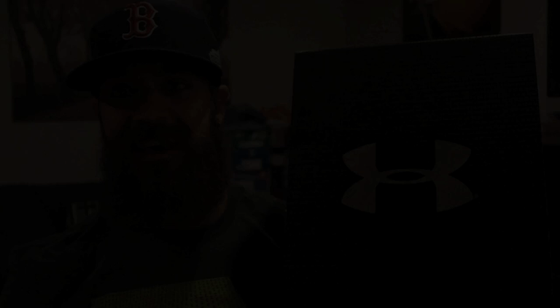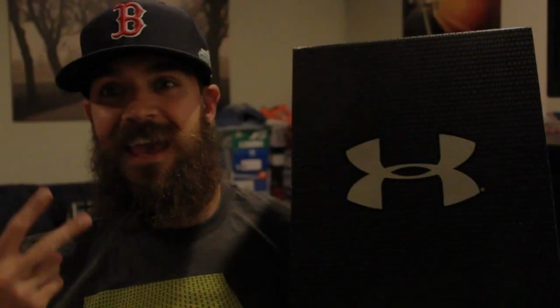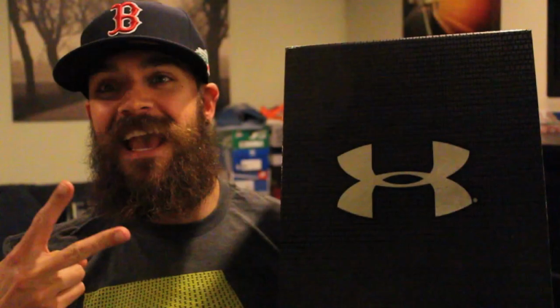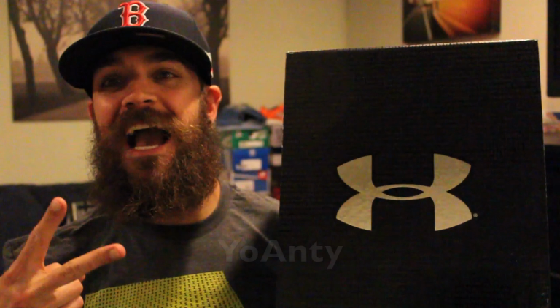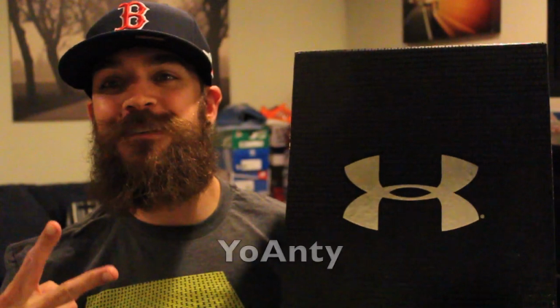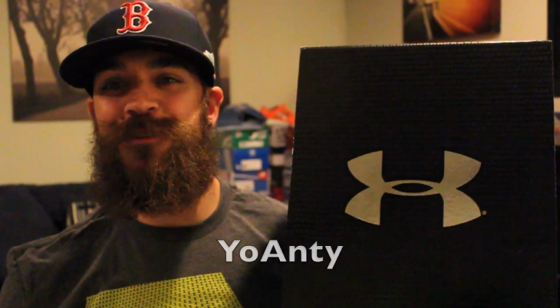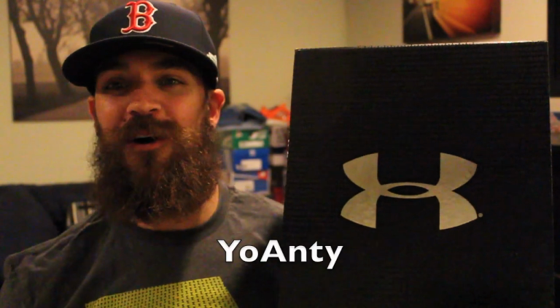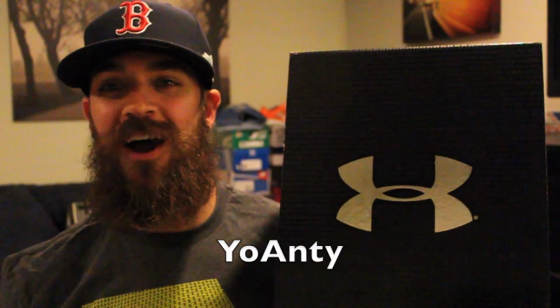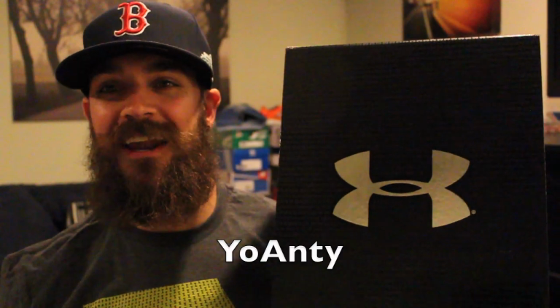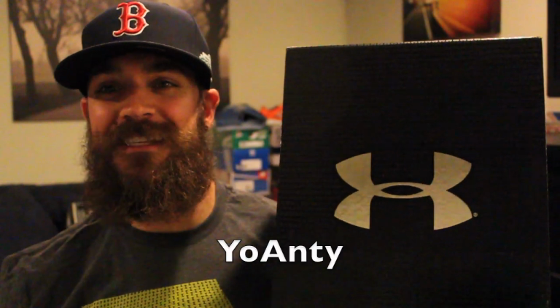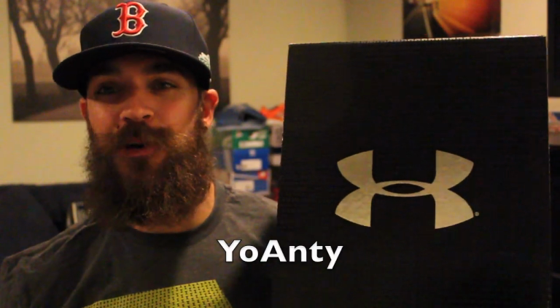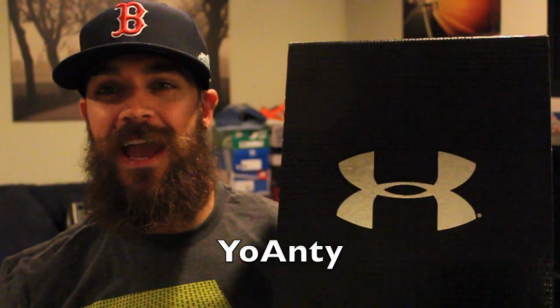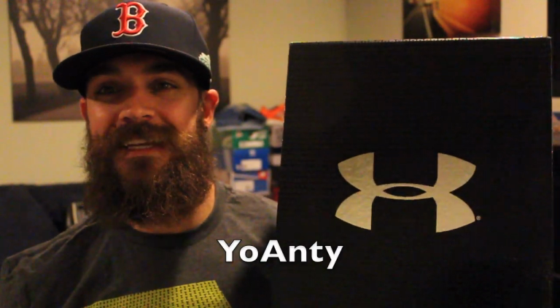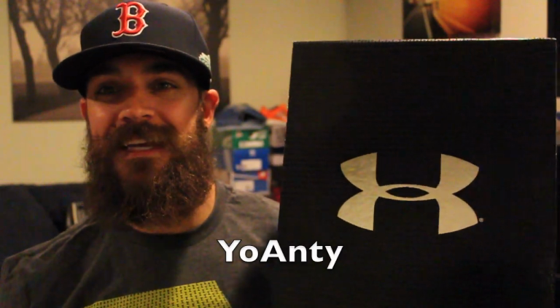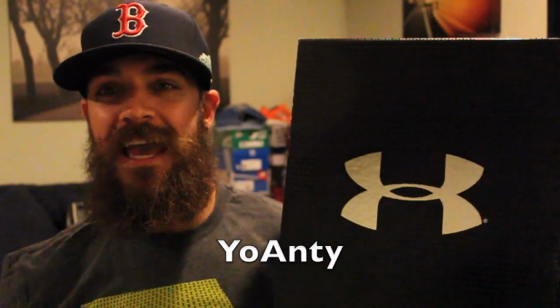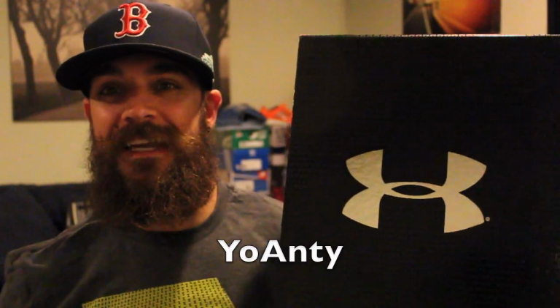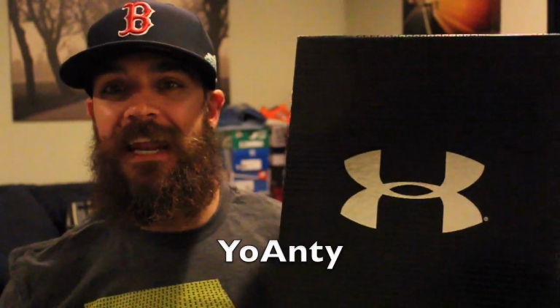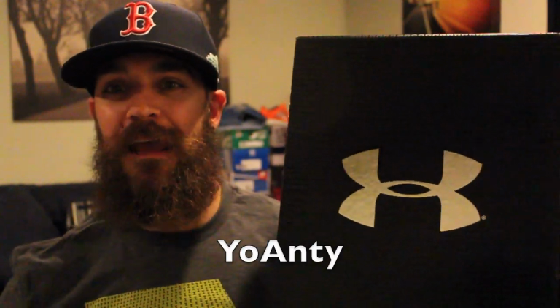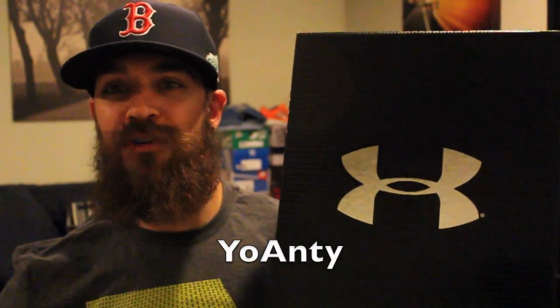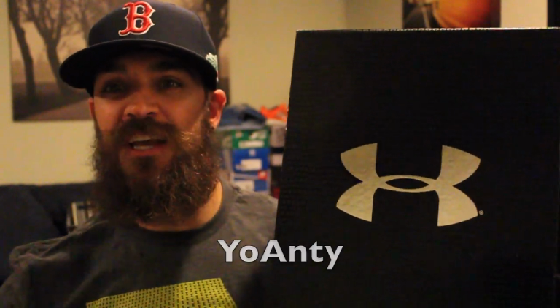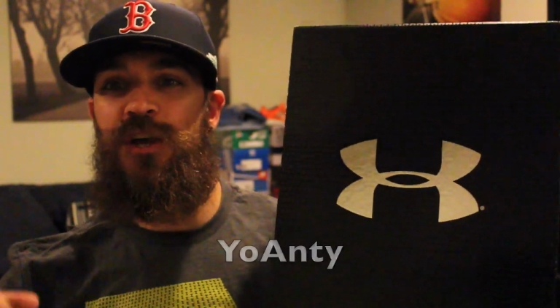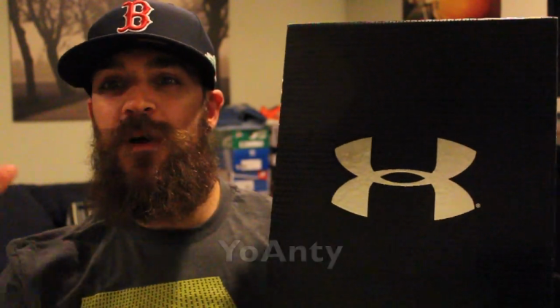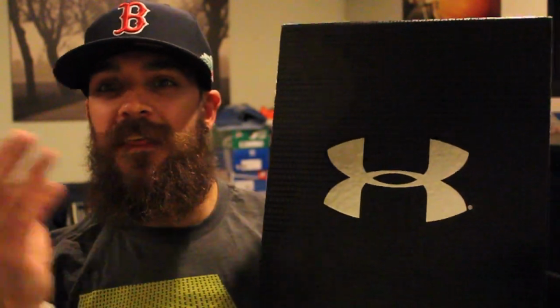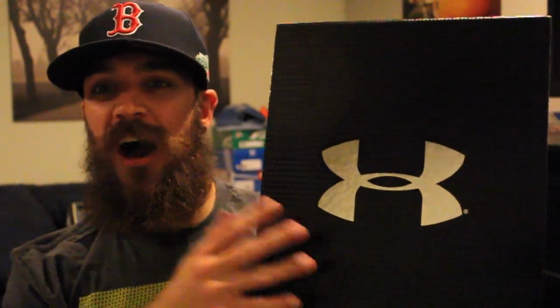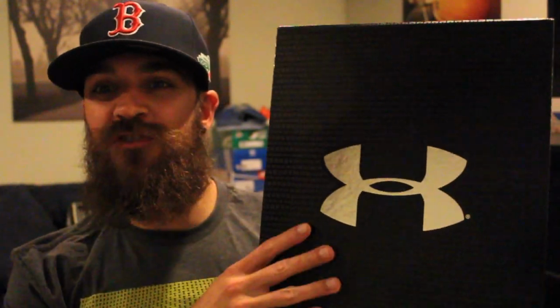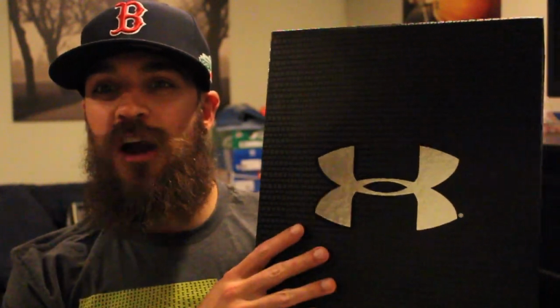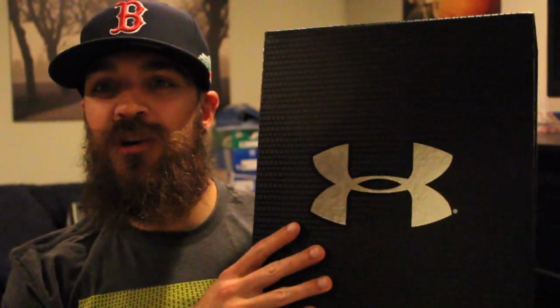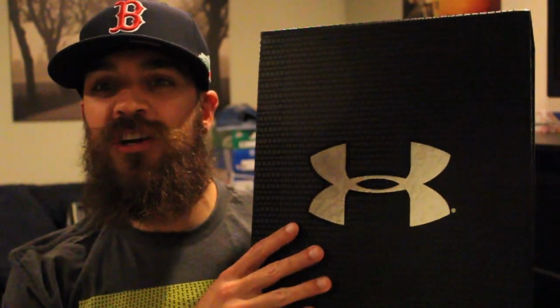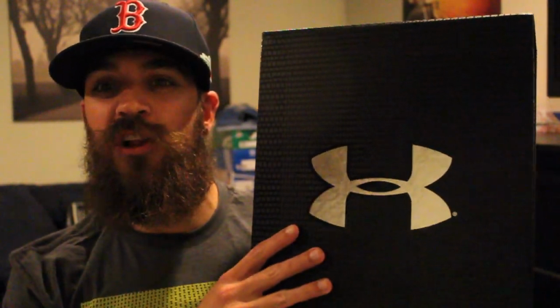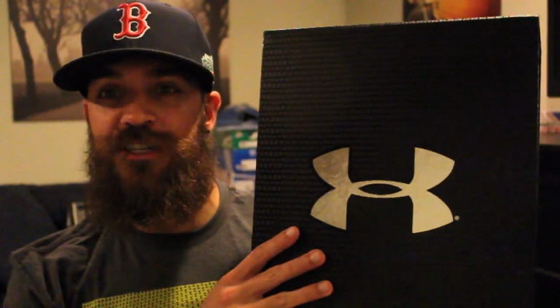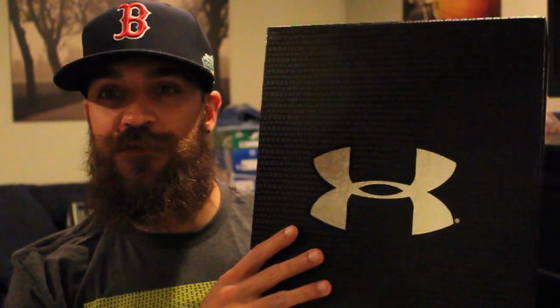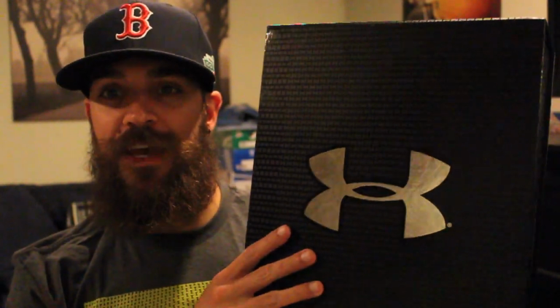Hey guys, what's going on? It's Yoanti, and today I'm bringing you Under Armour Clutch Fit.